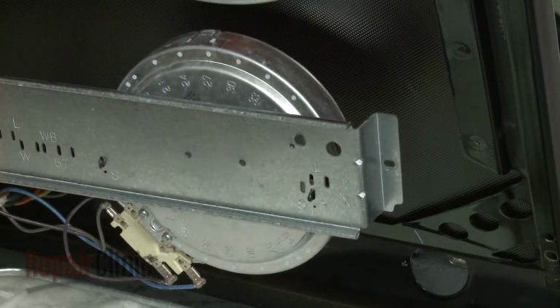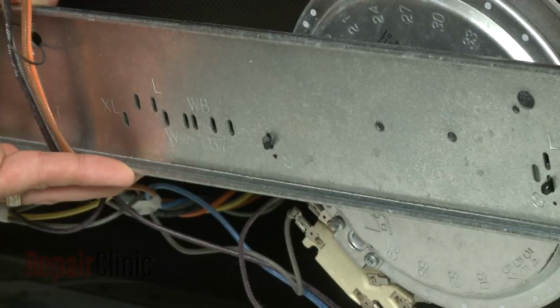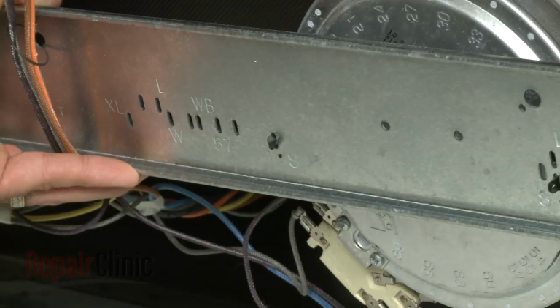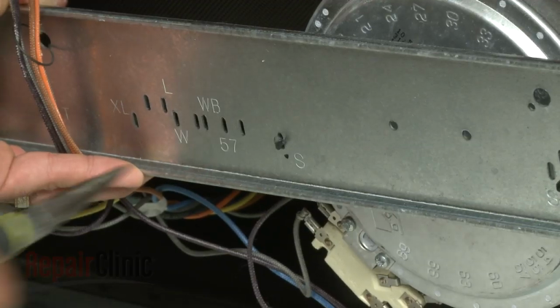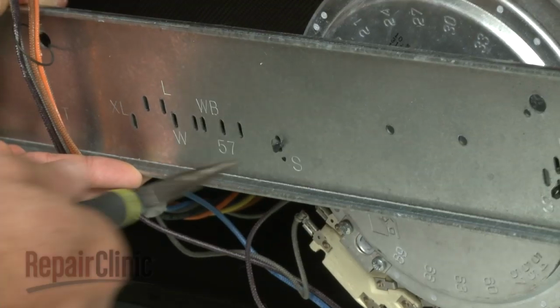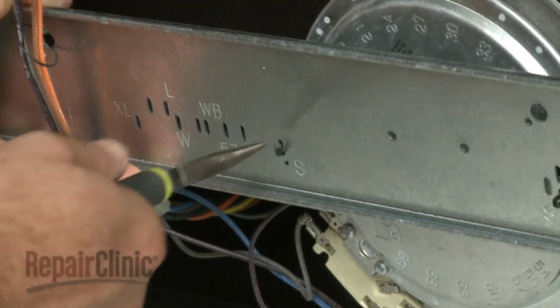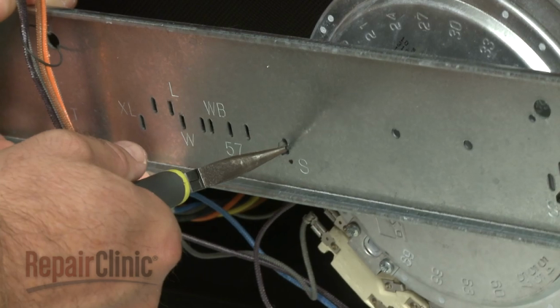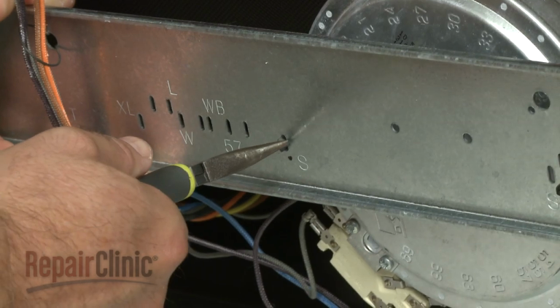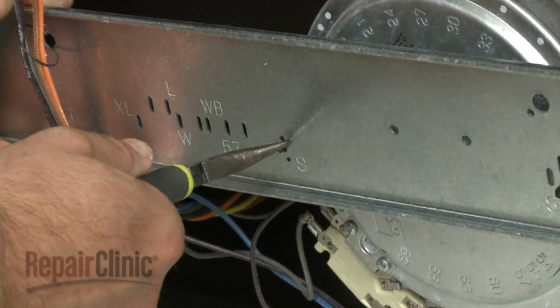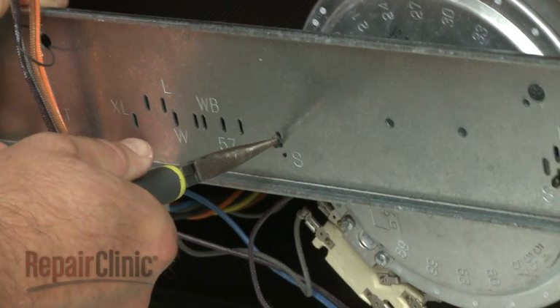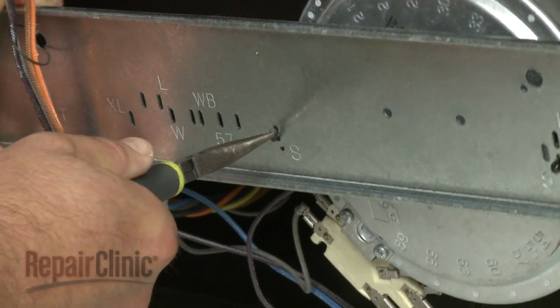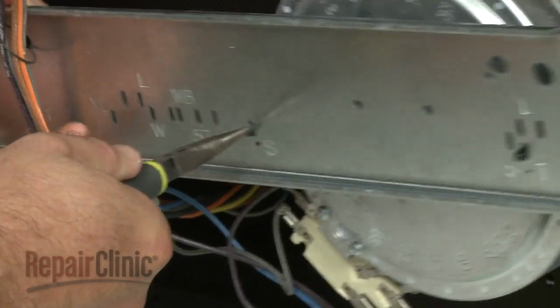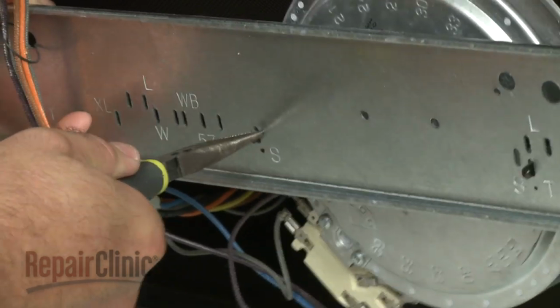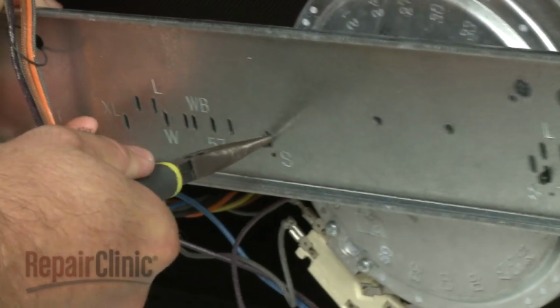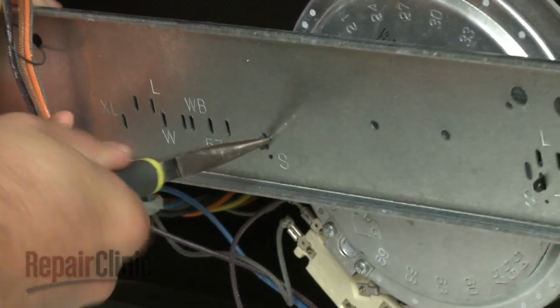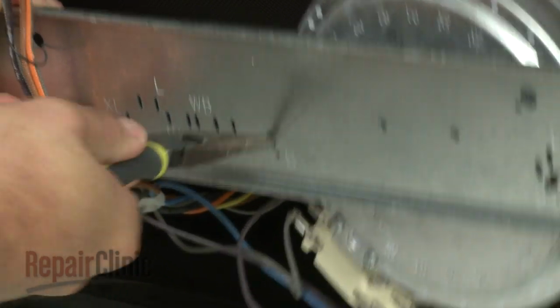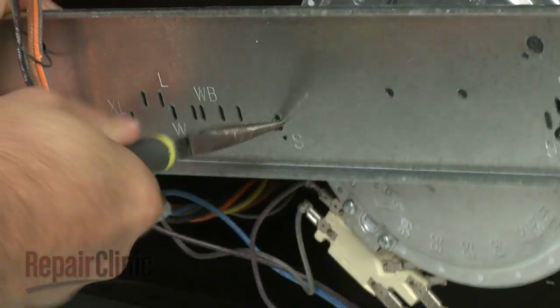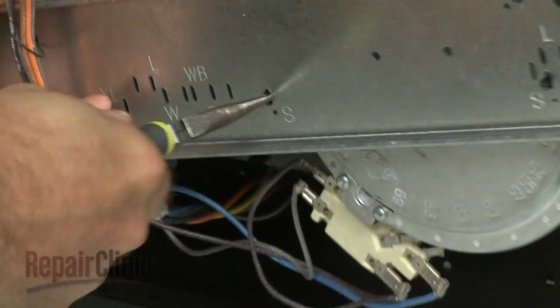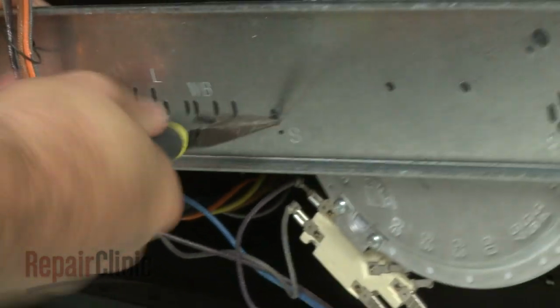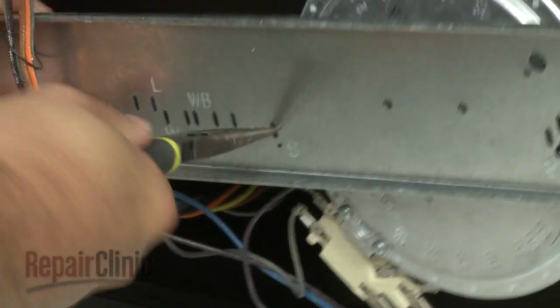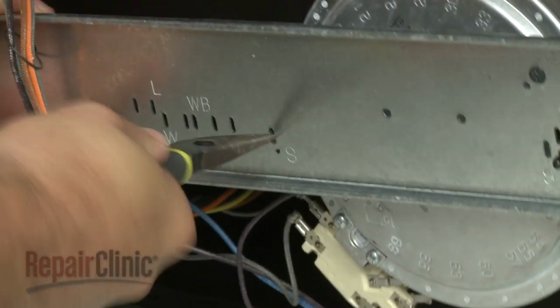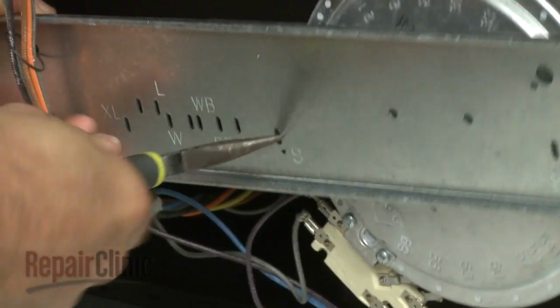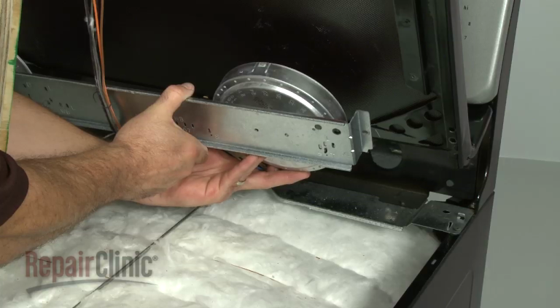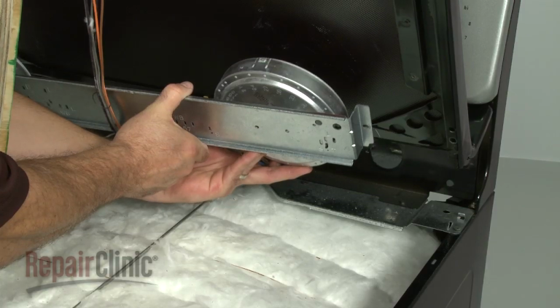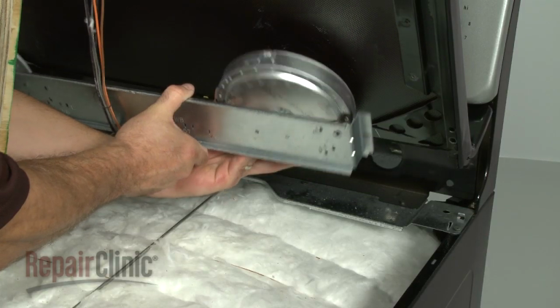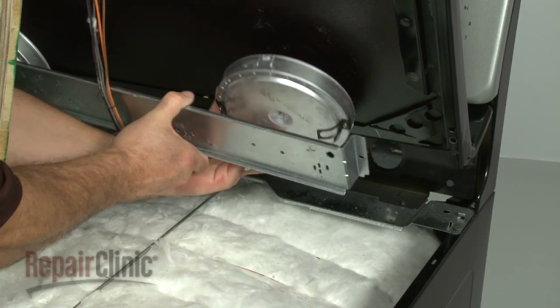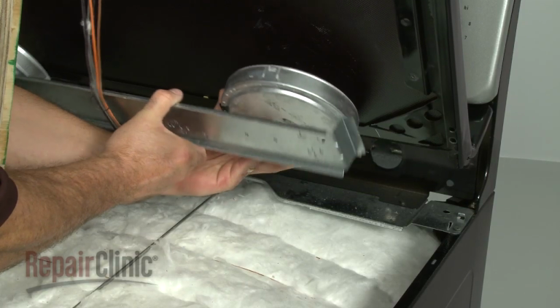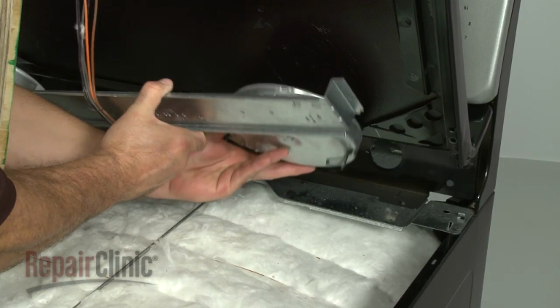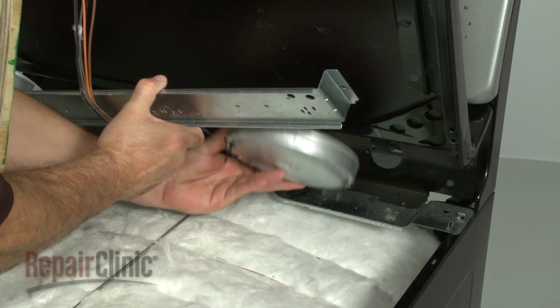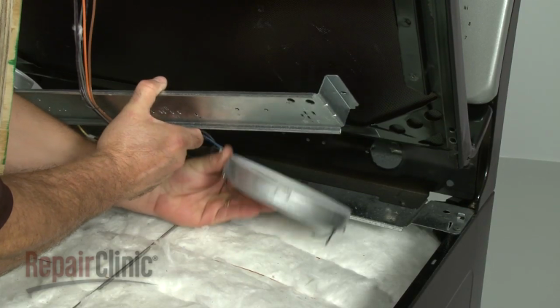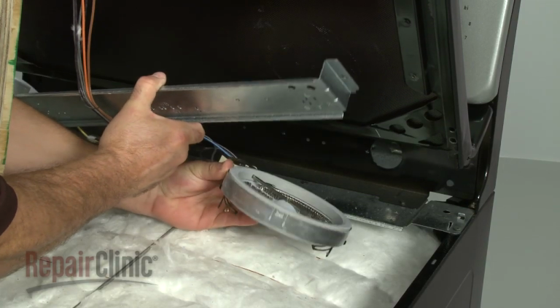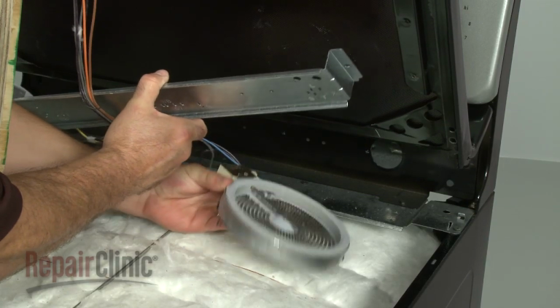Now, use pliers to squeeze the bracket tabs to detach the old burner from the brace.